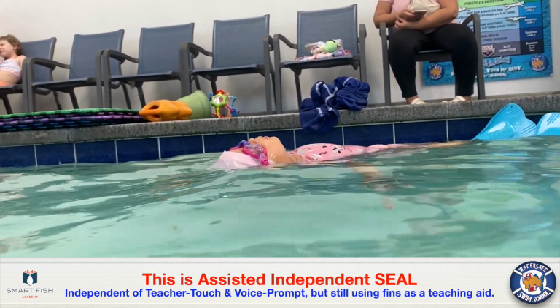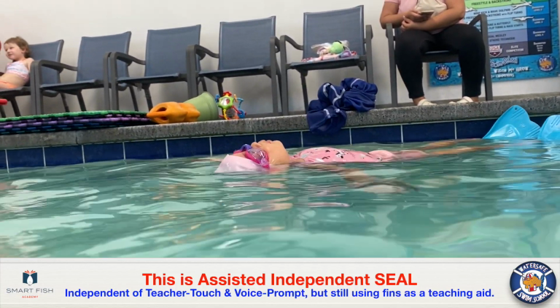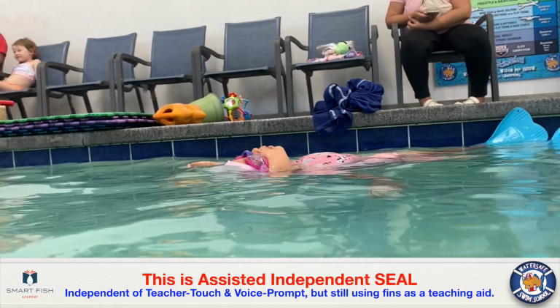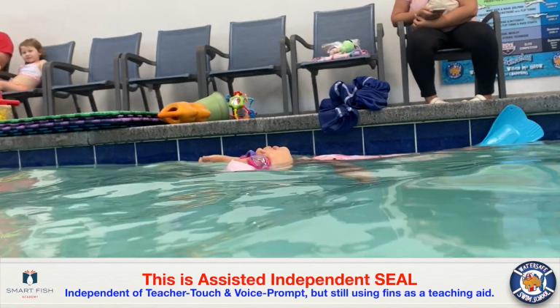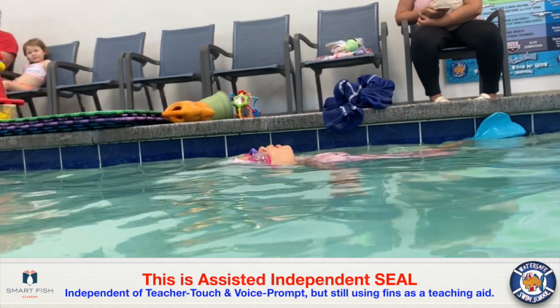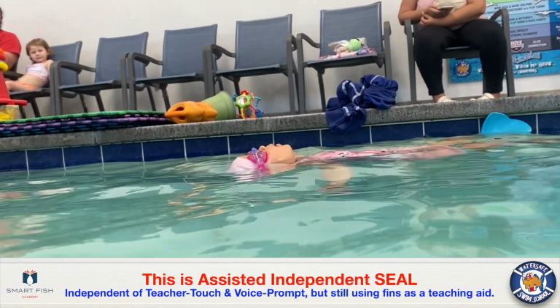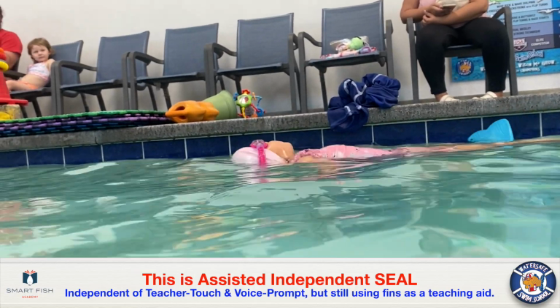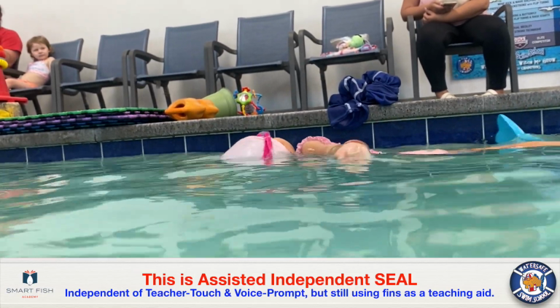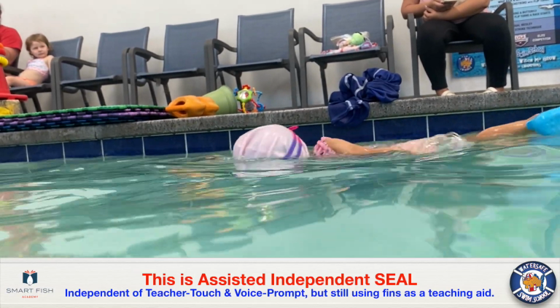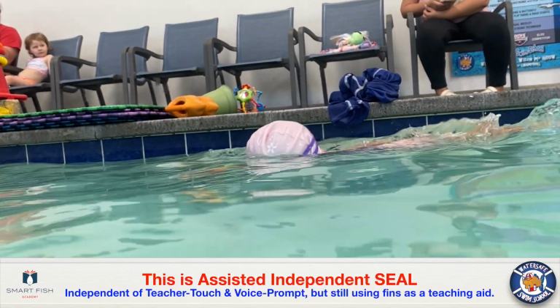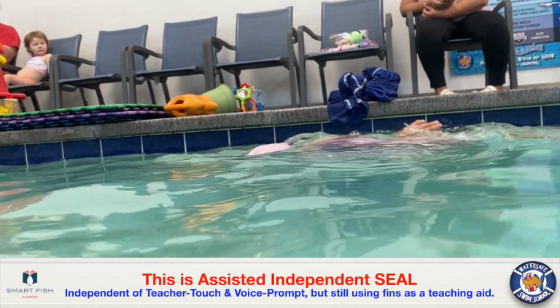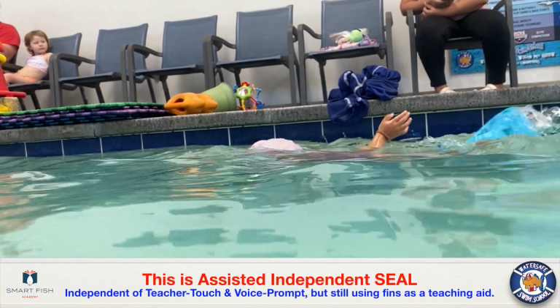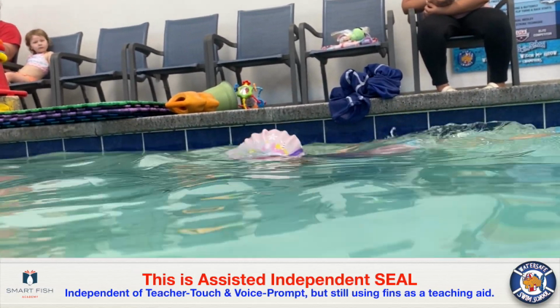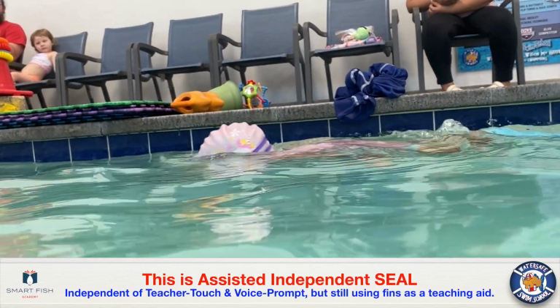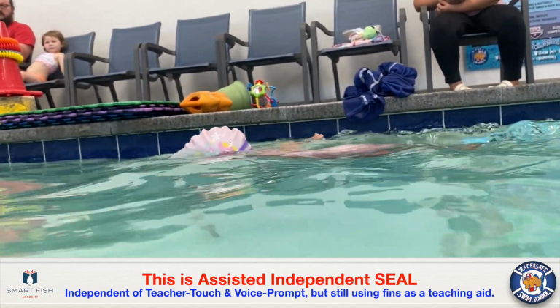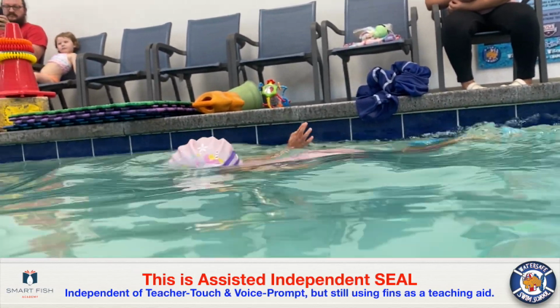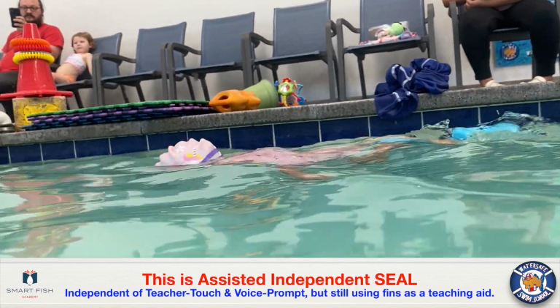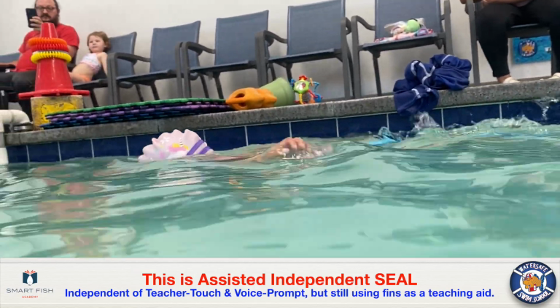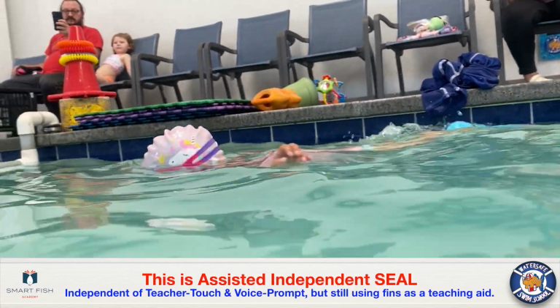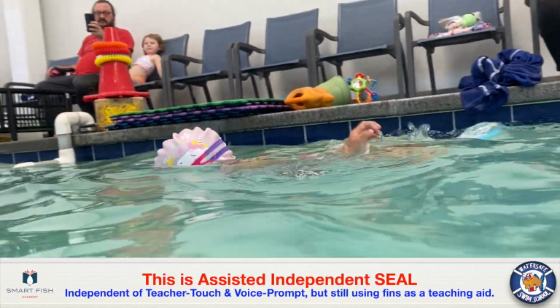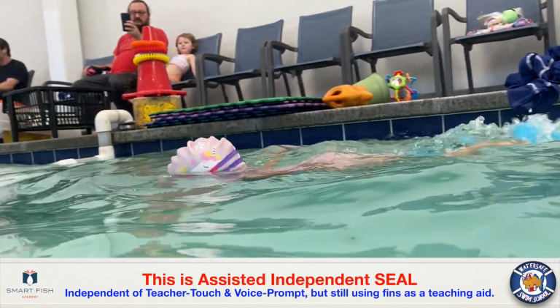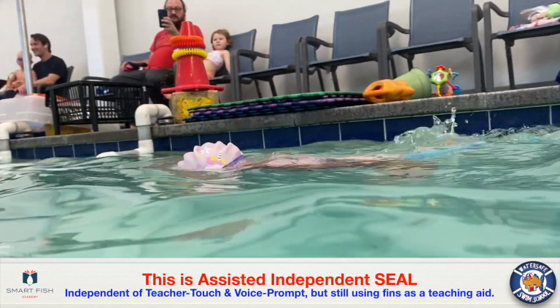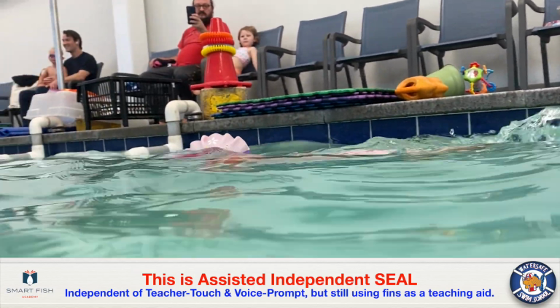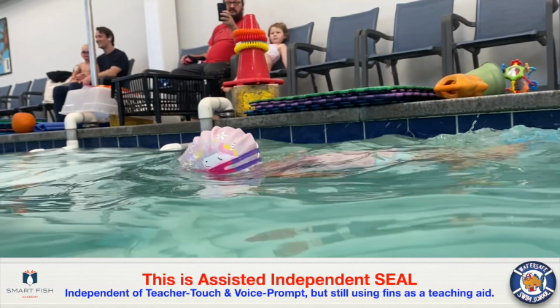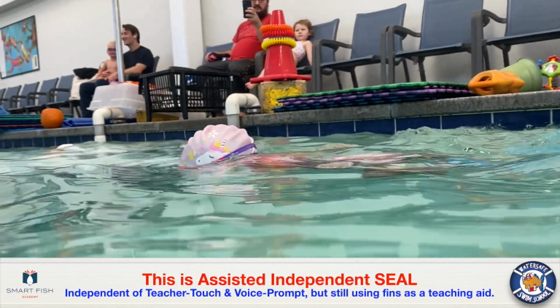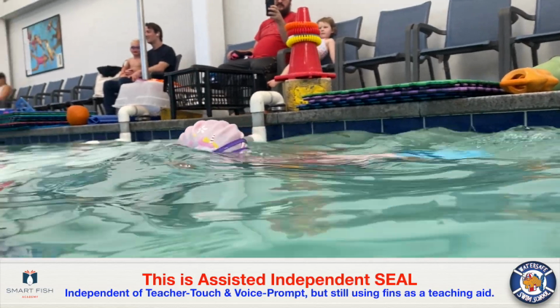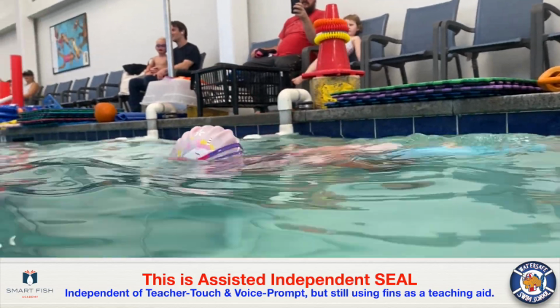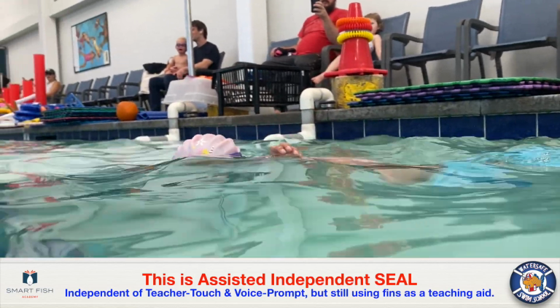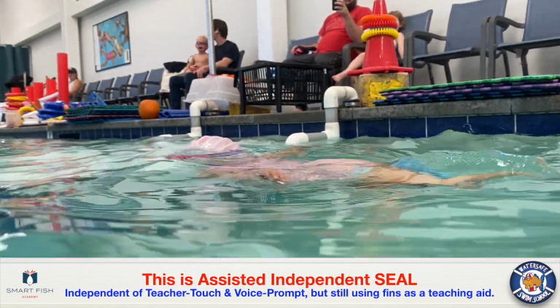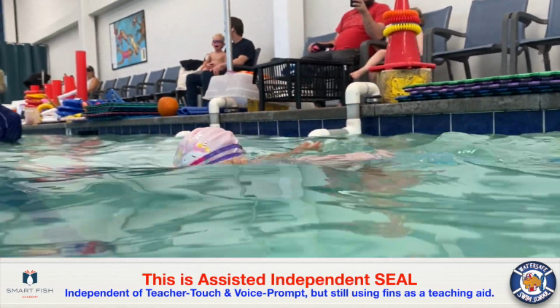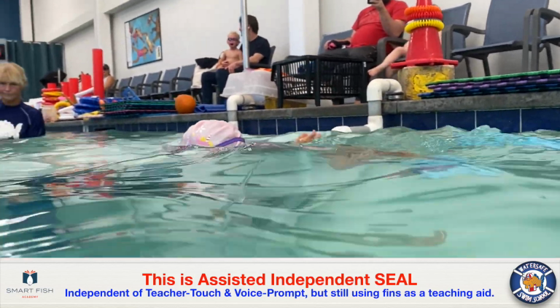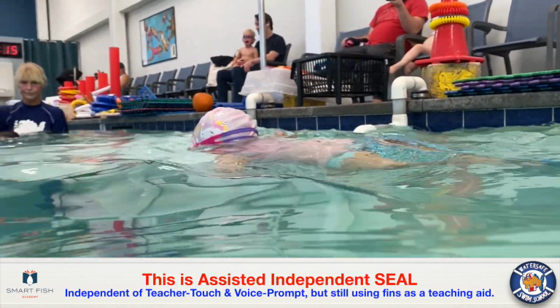However, she still needs to show us that she can do this without fins. Fins are still a teaching aid.